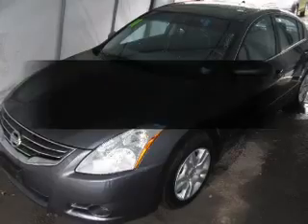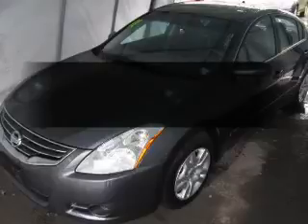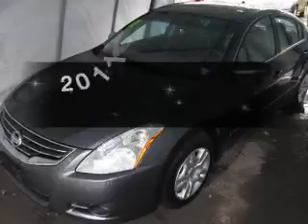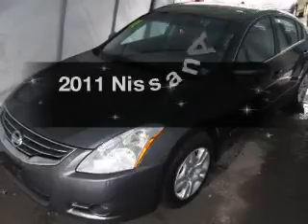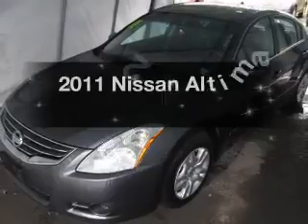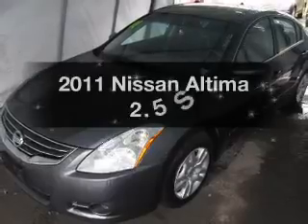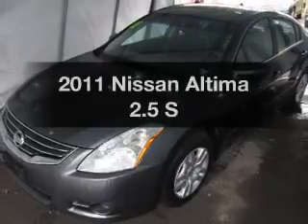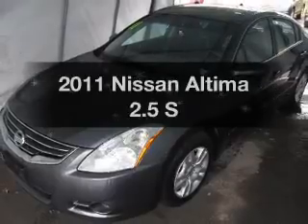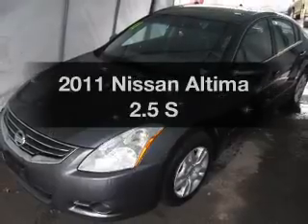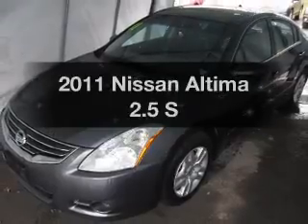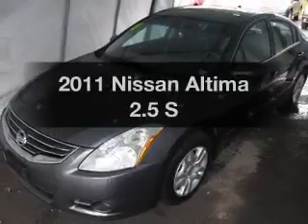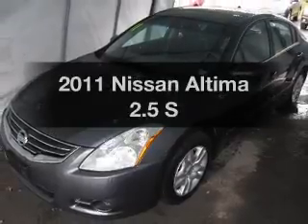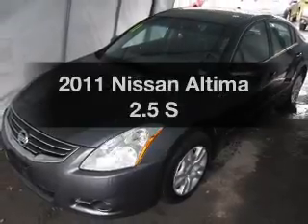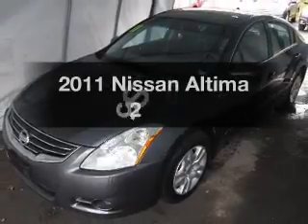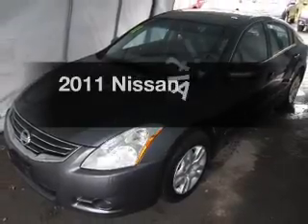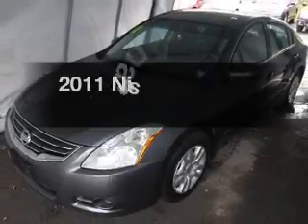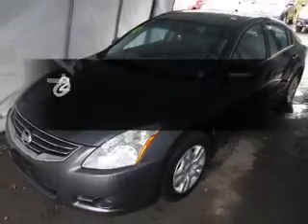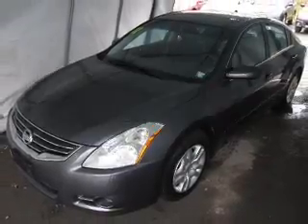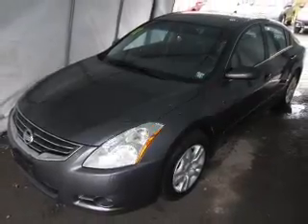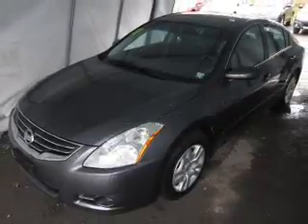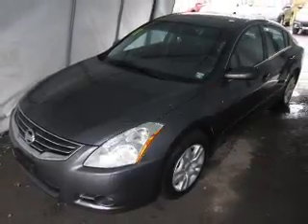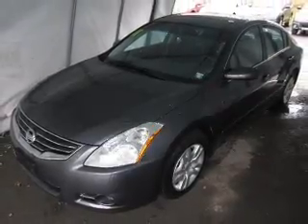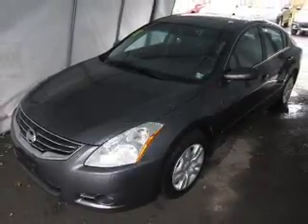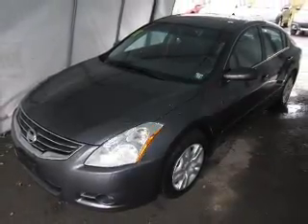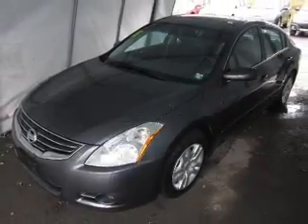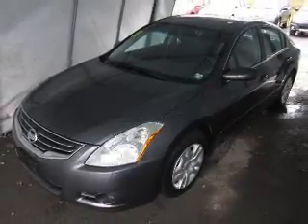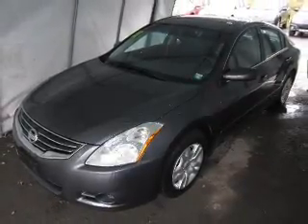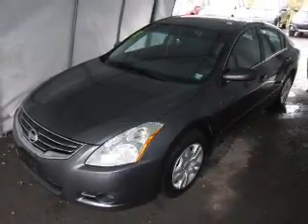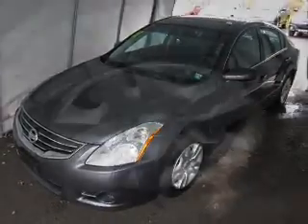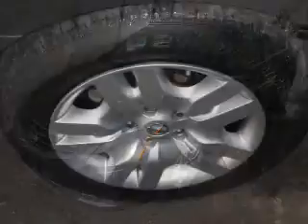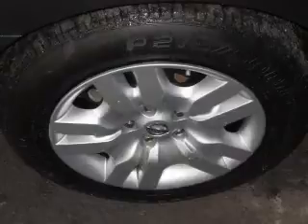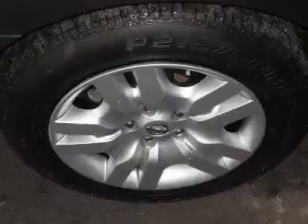Get noticed in this 2011 Nissan Altima. This is the set of wheels you've been looking for.